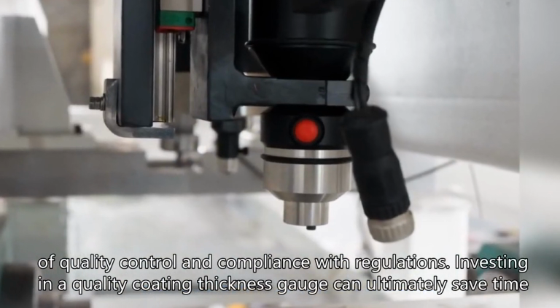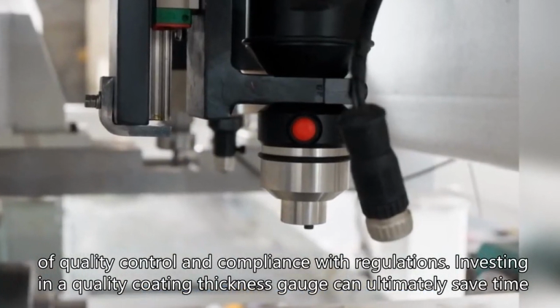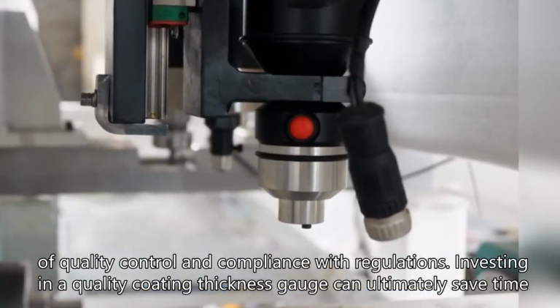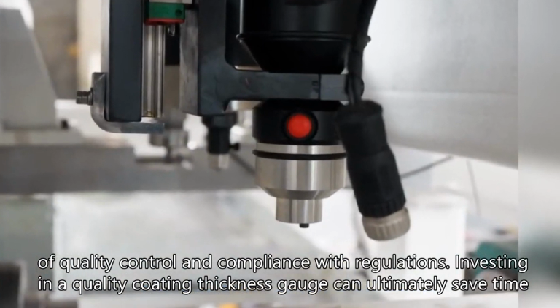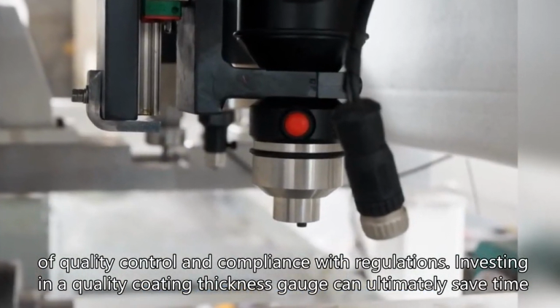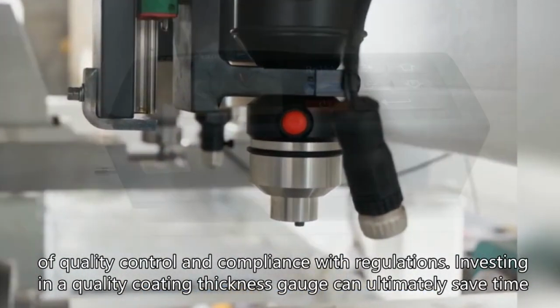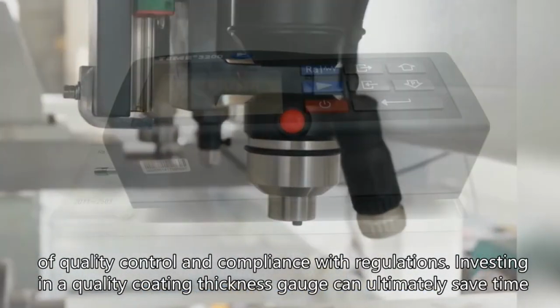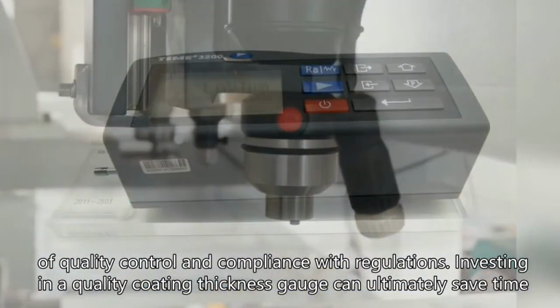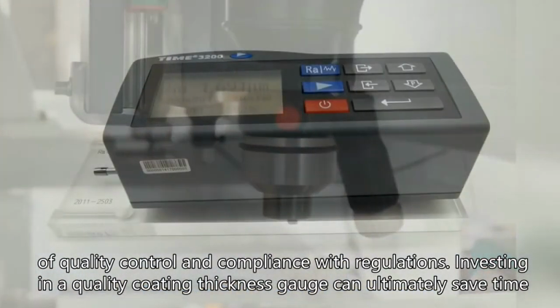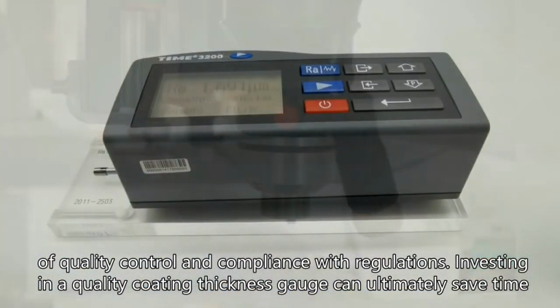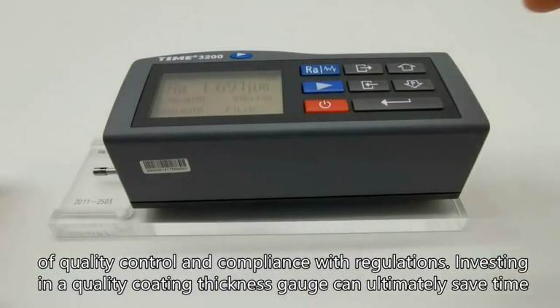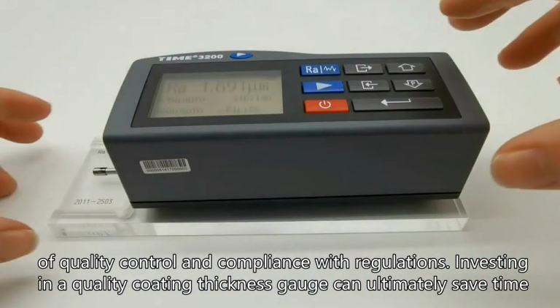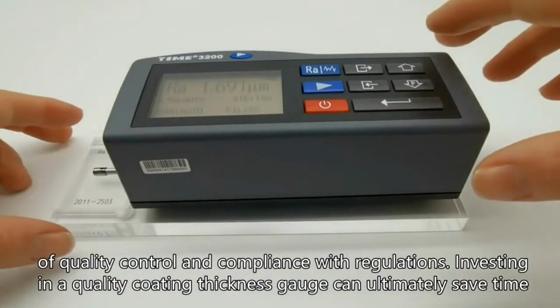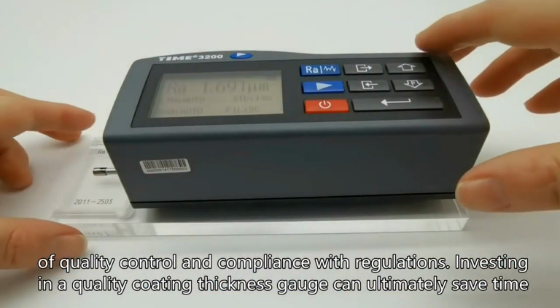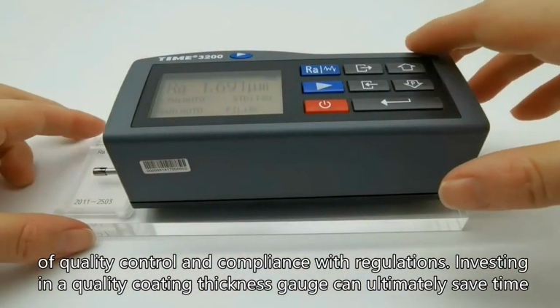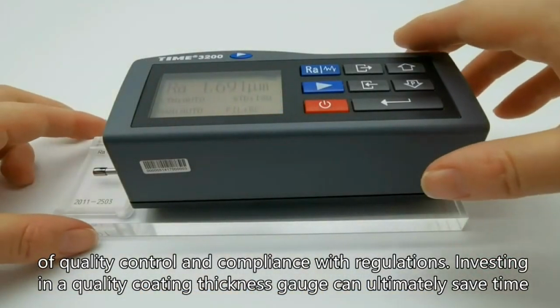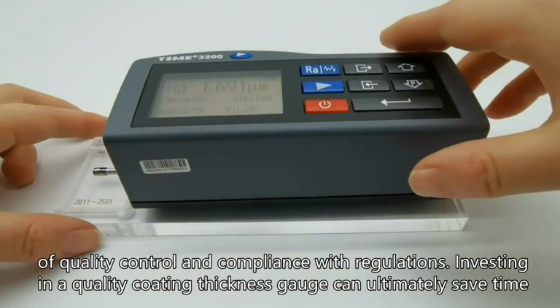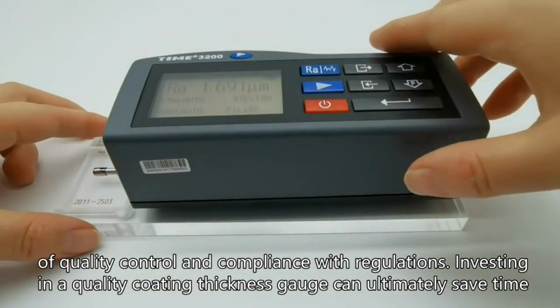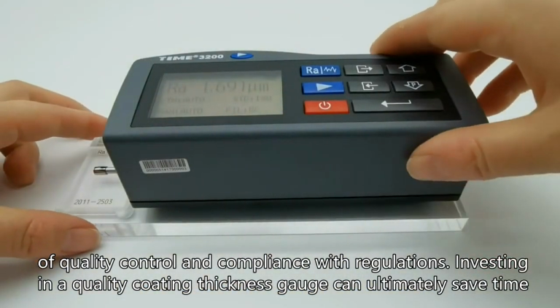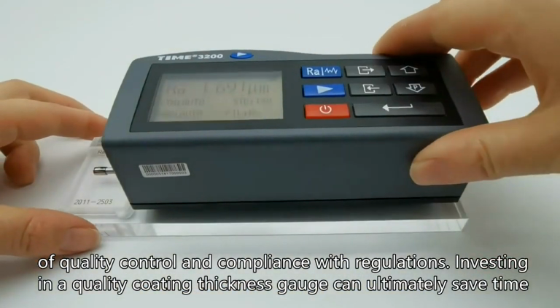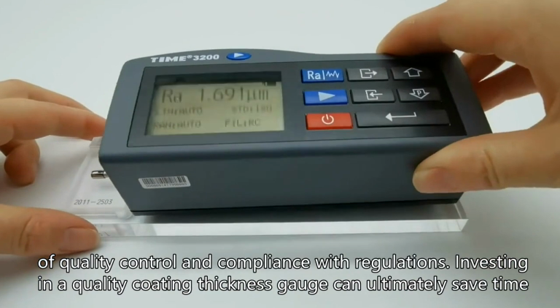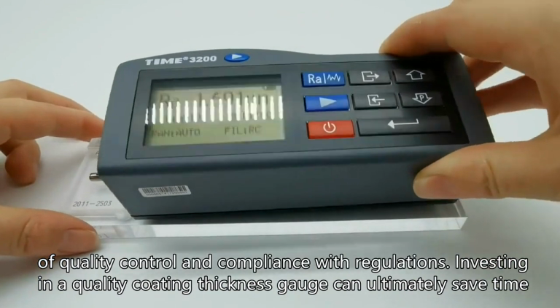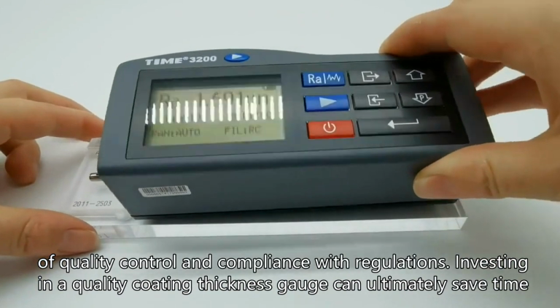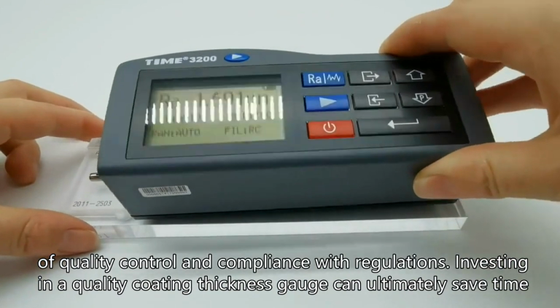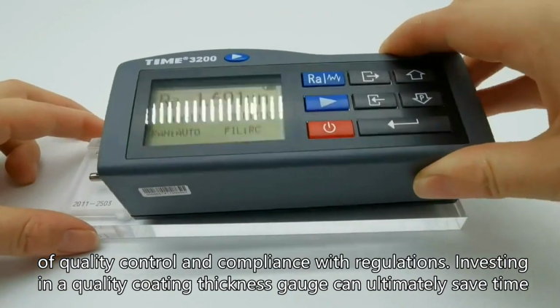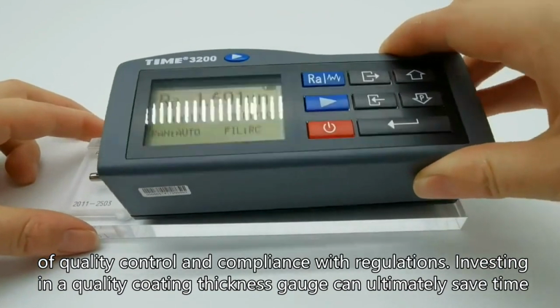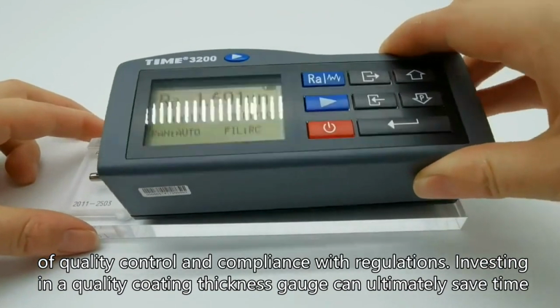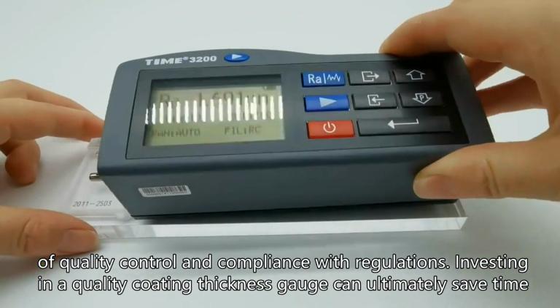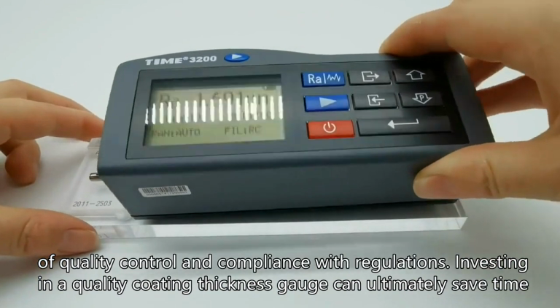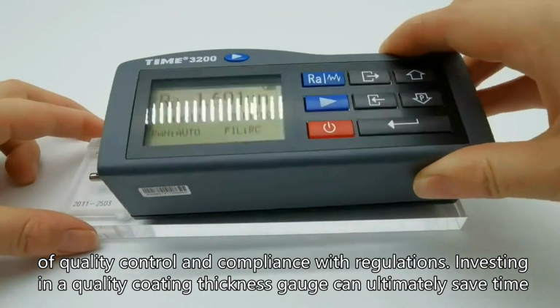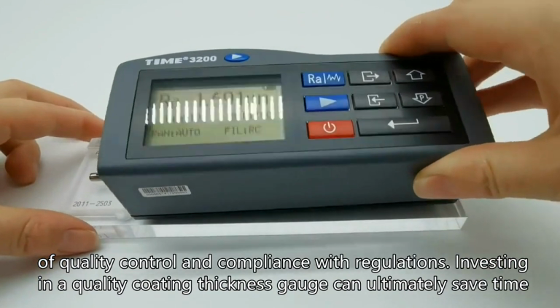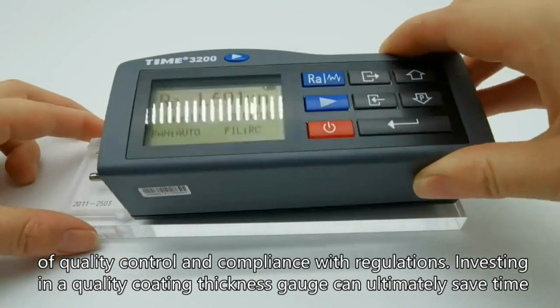Investing in a quality coating thickness gauge can ultimately save time and resources.